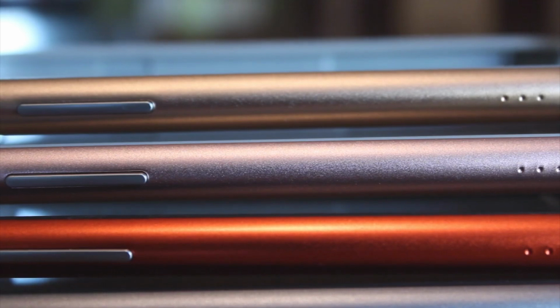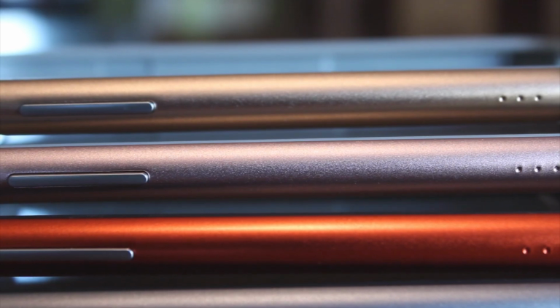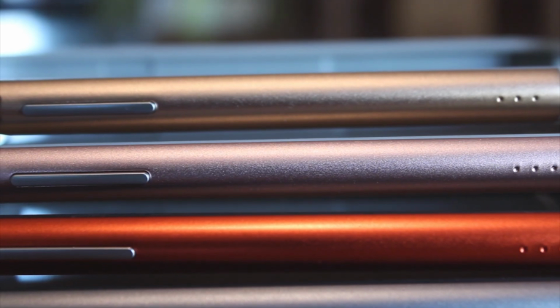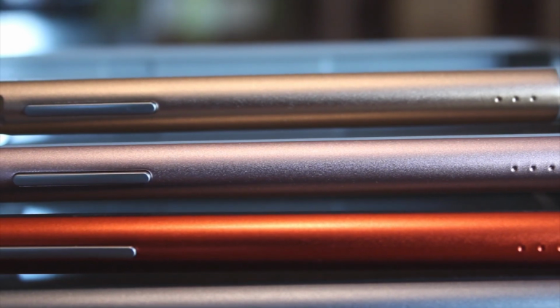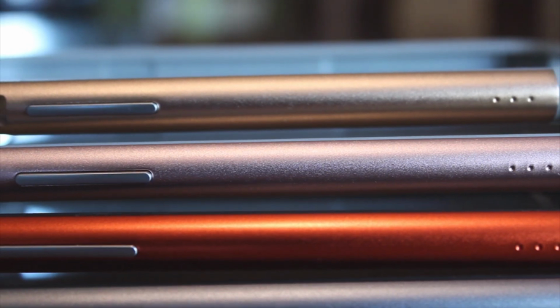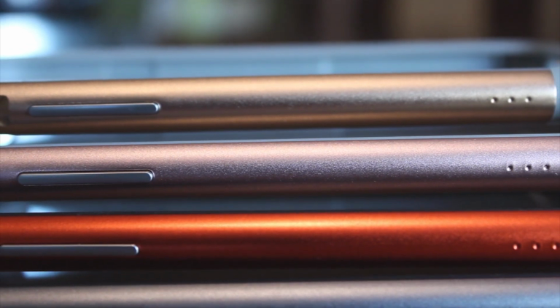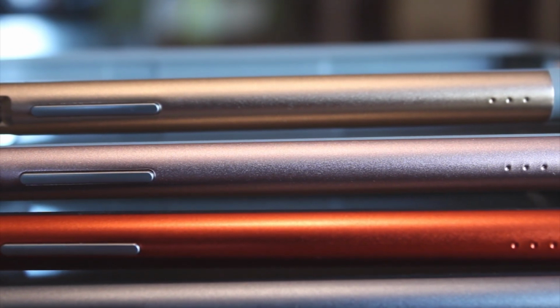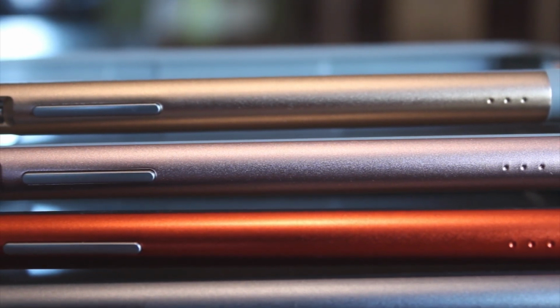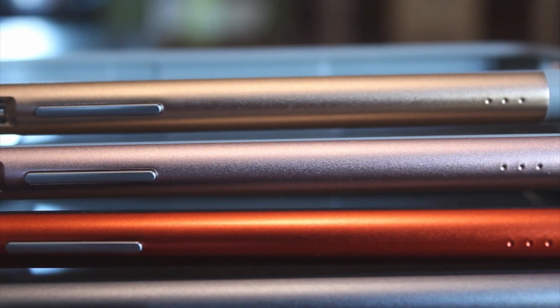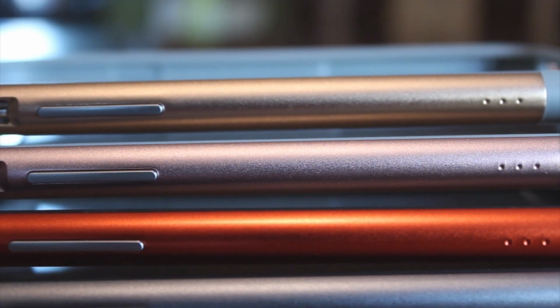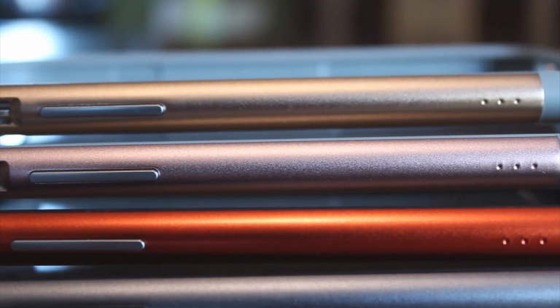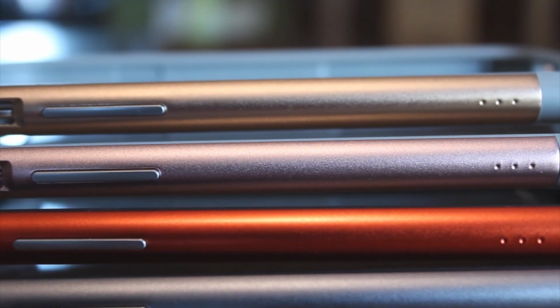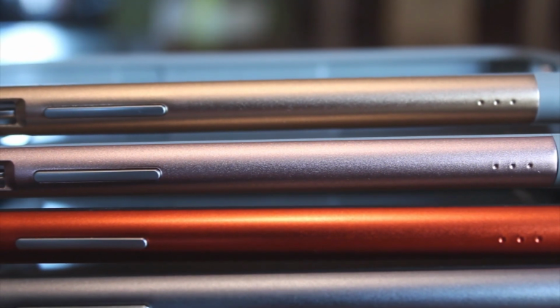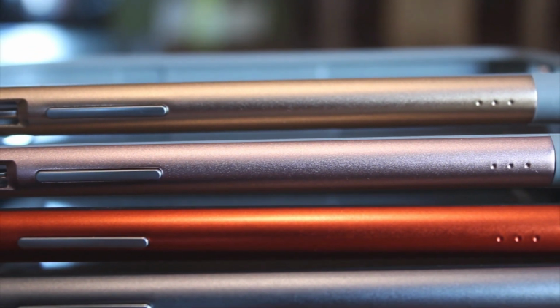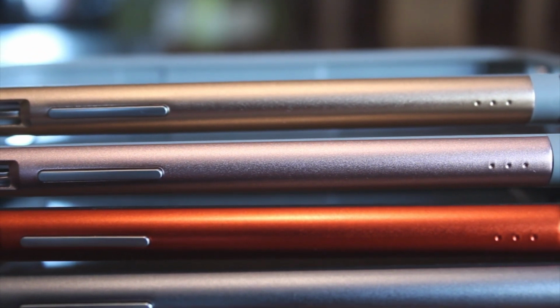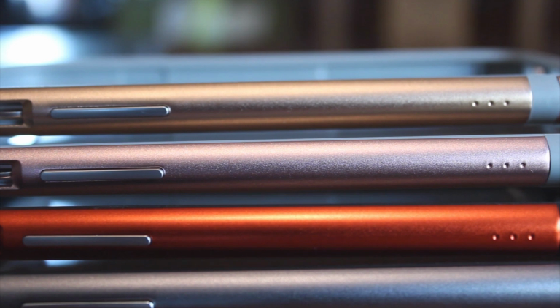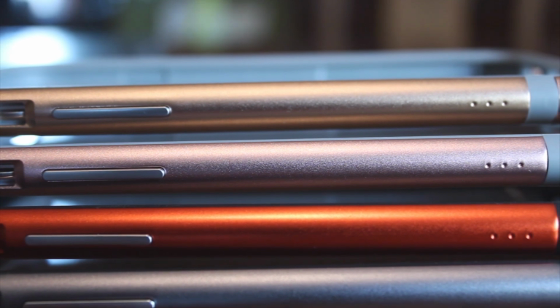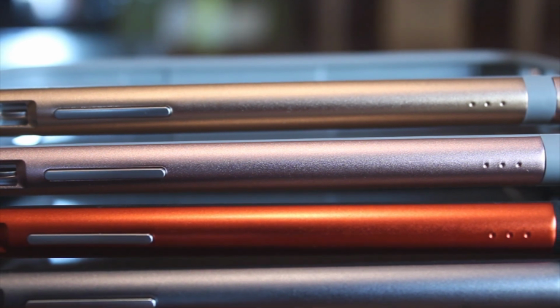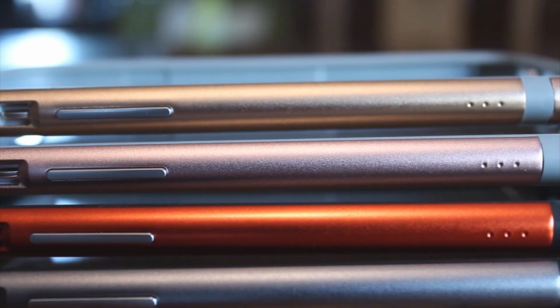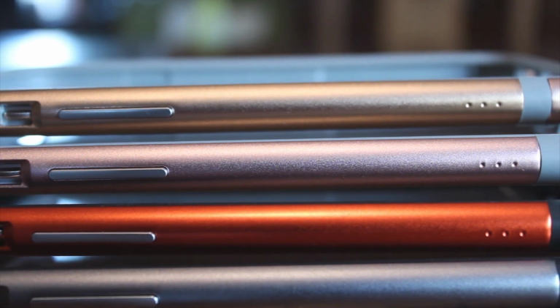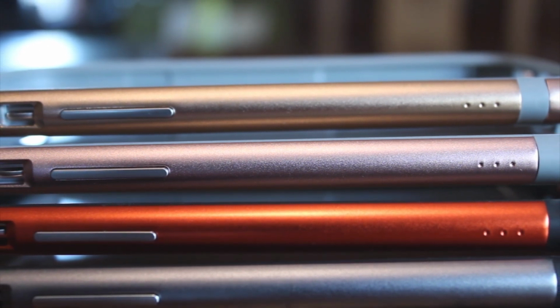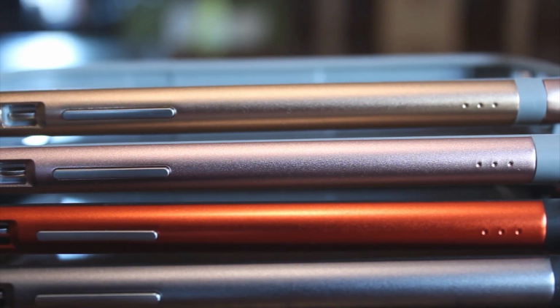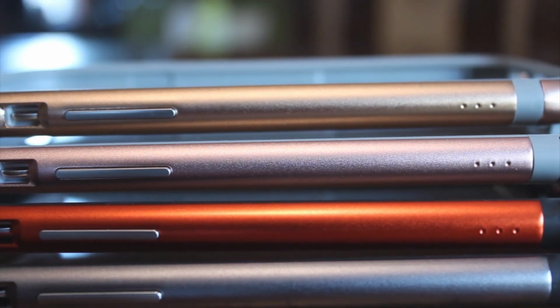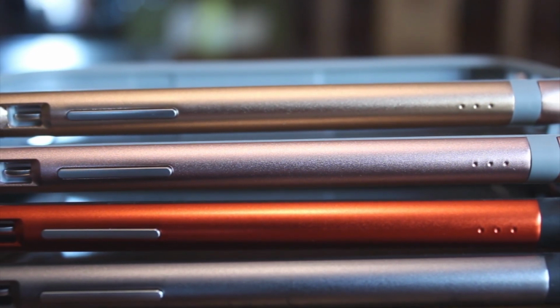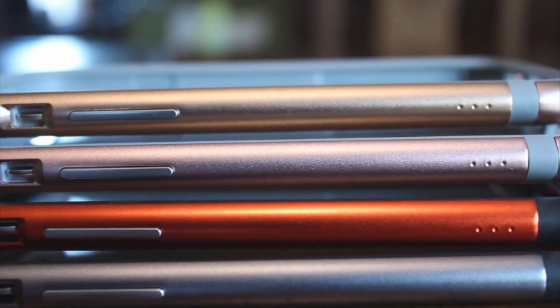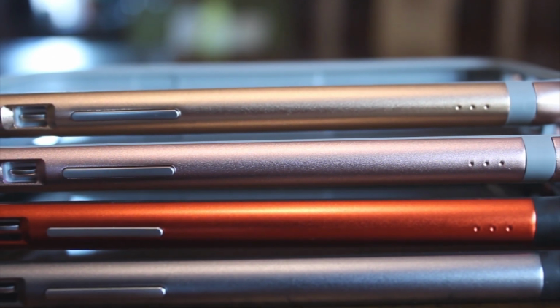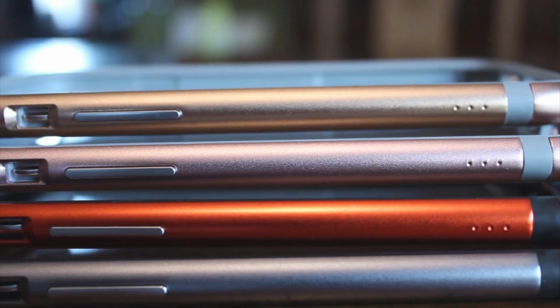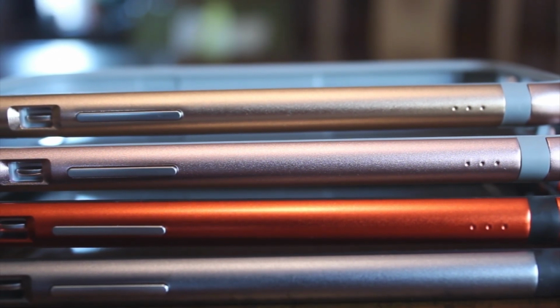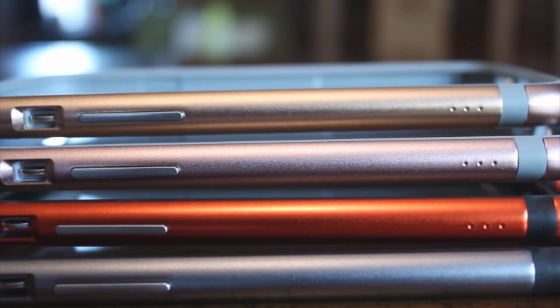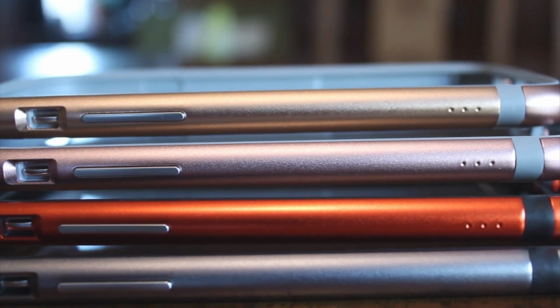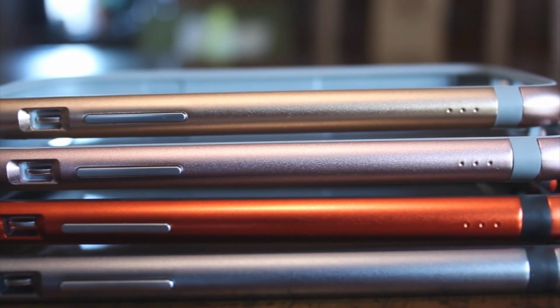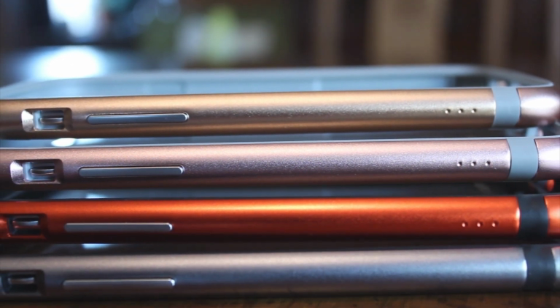The case comes in a number of colors including gold, pink, orange, and gray, and it's available on Moshi's website for $45.